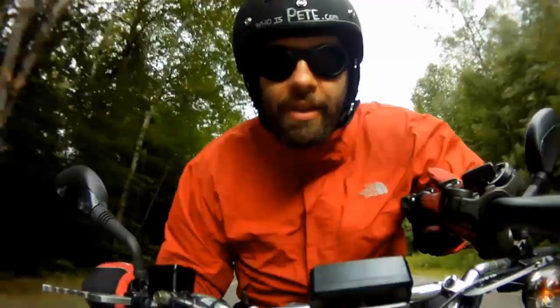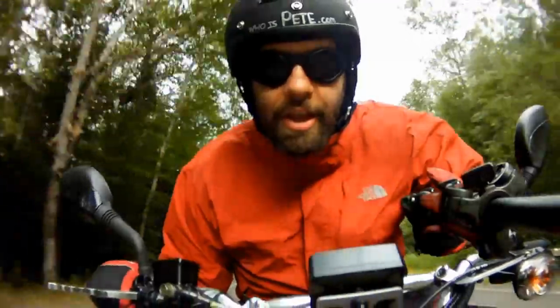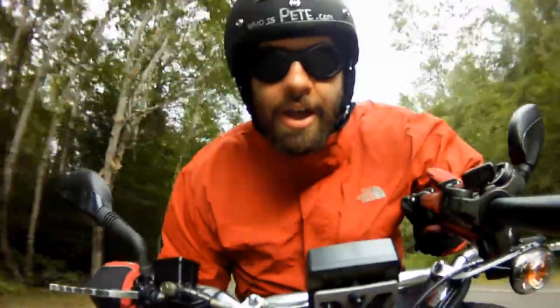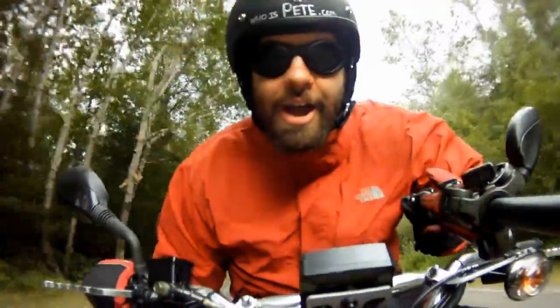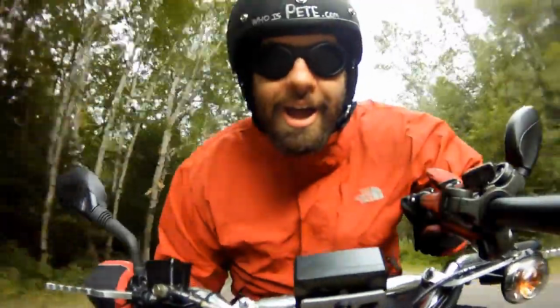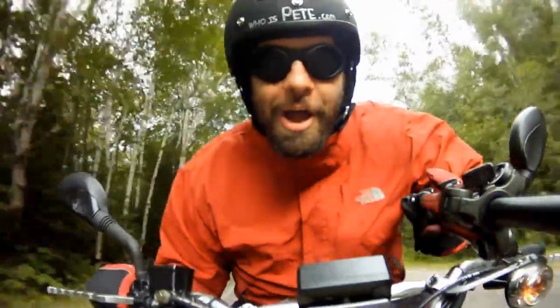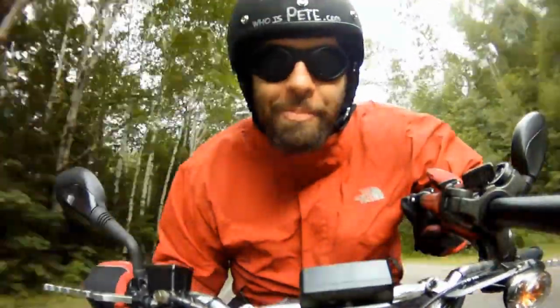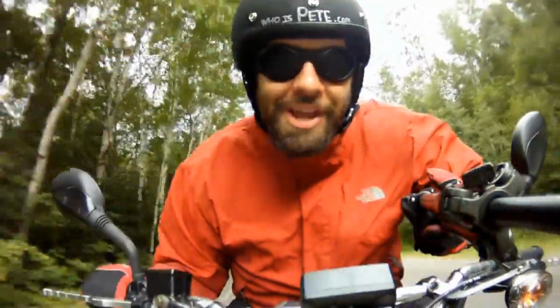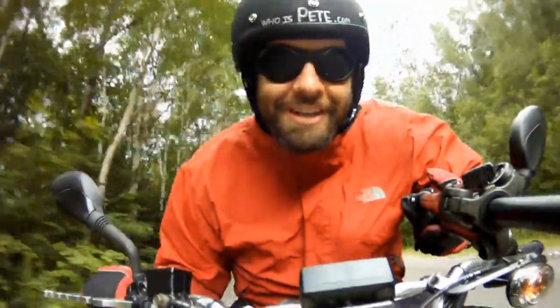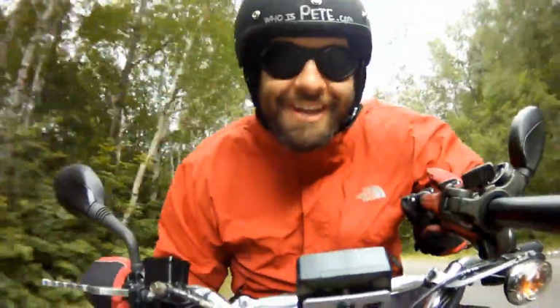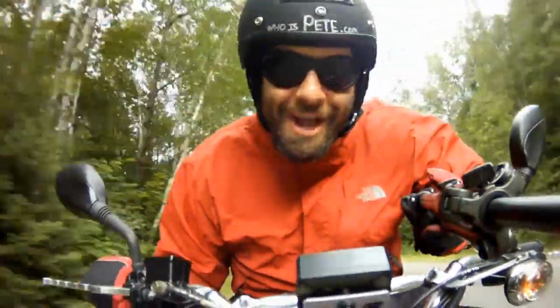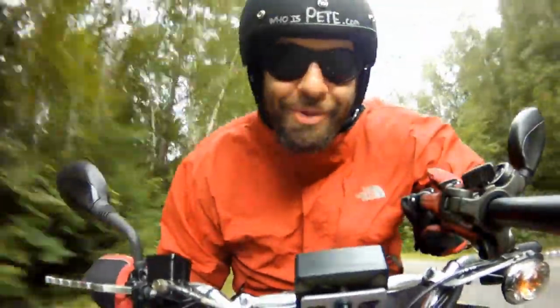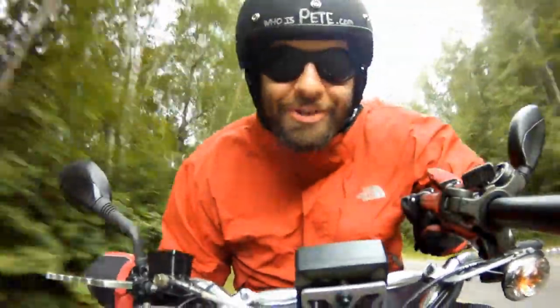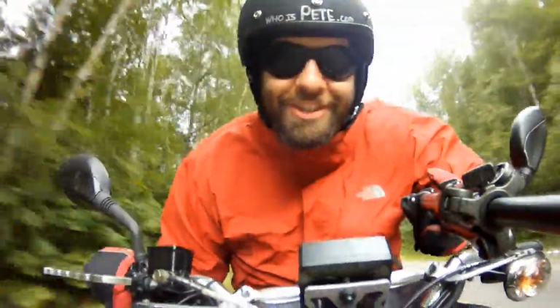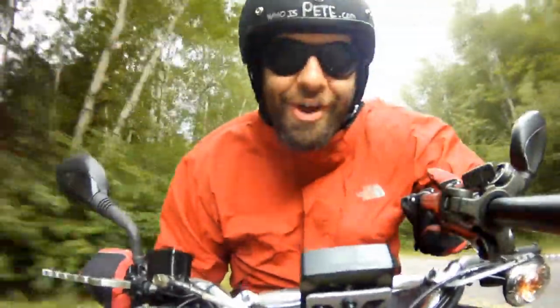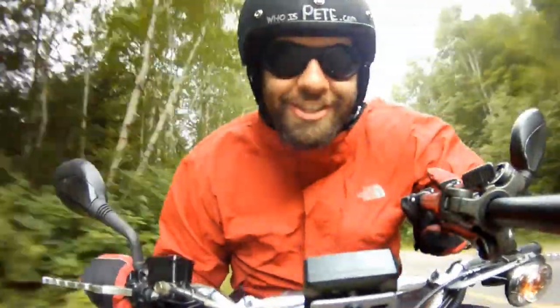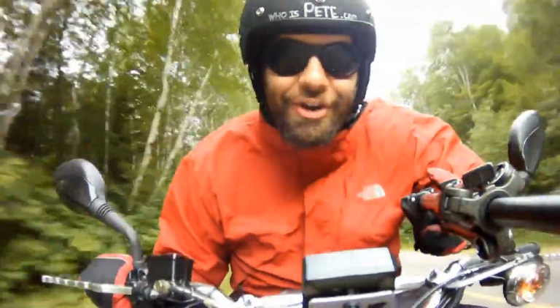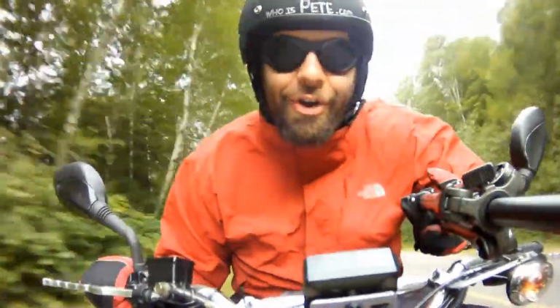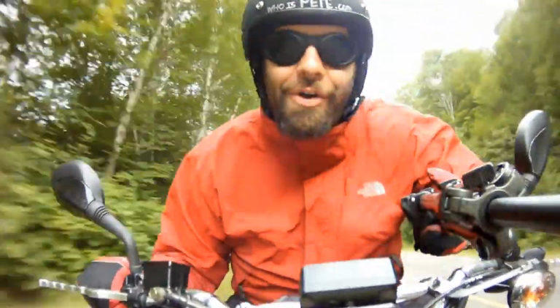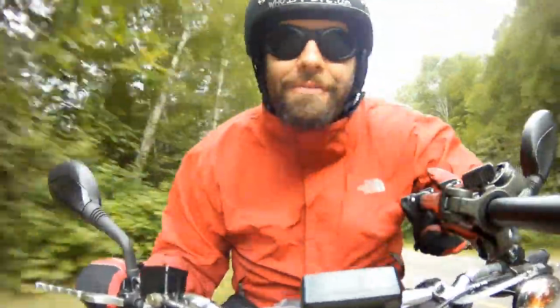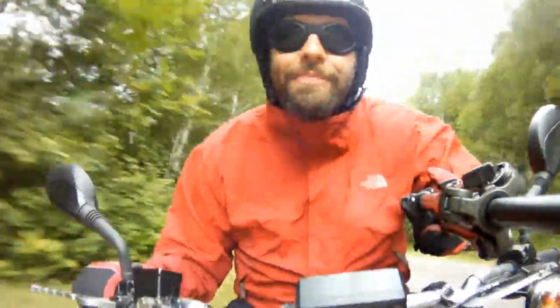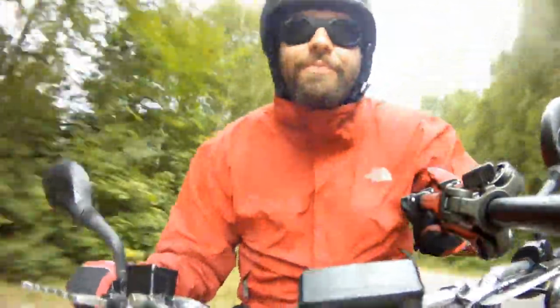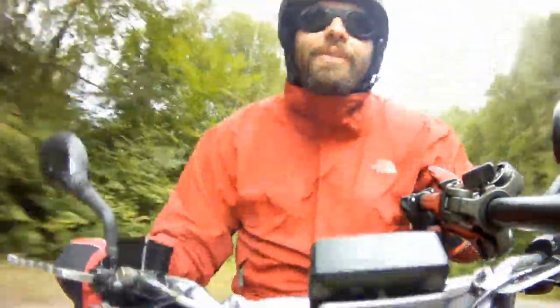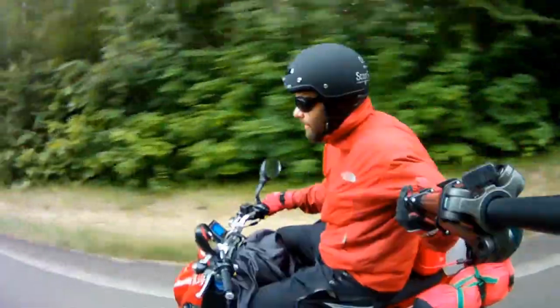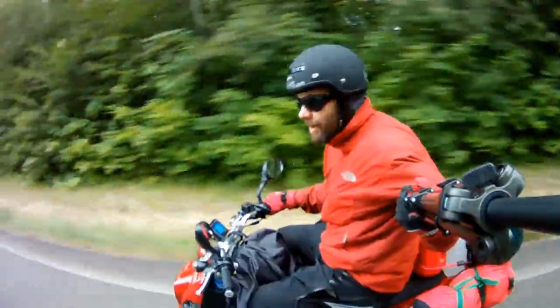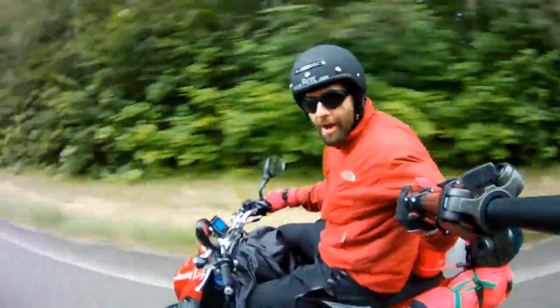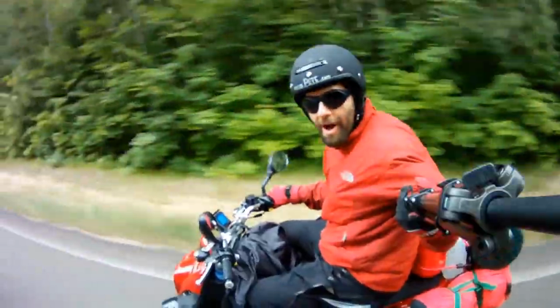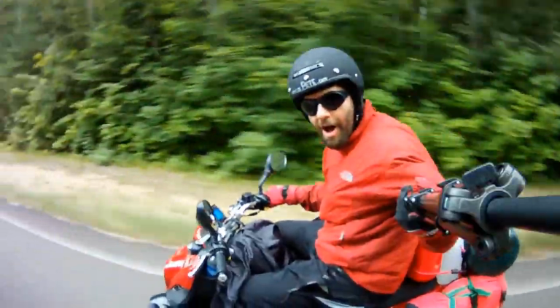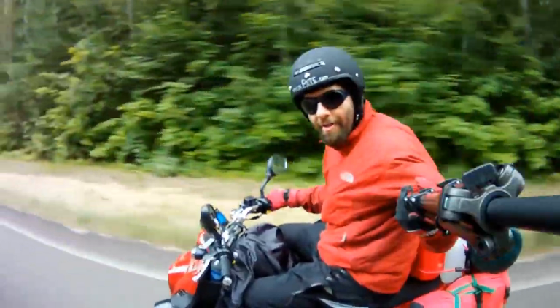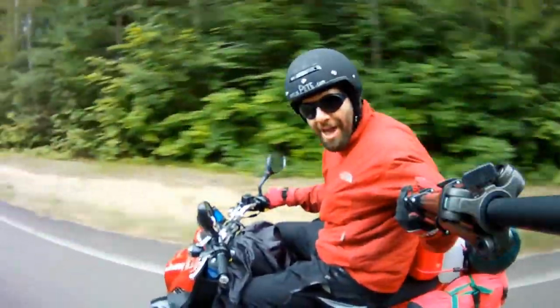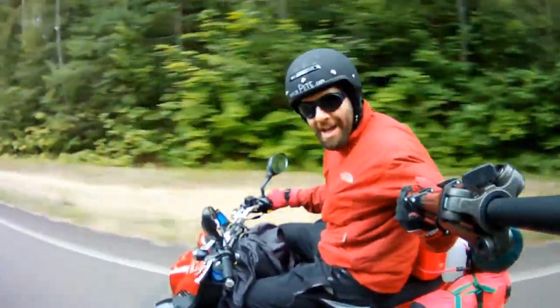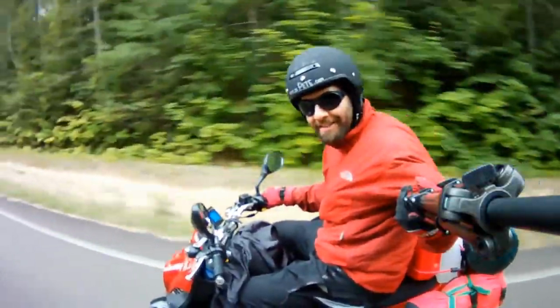Hi, I'm Pete, and I'm going to the Arctic Circle. On this!